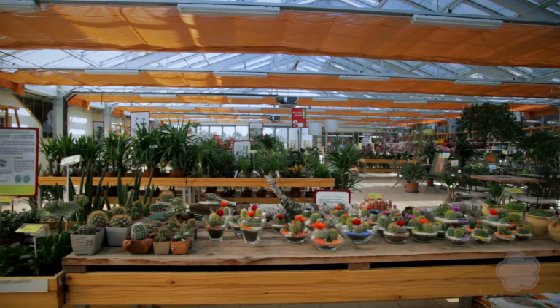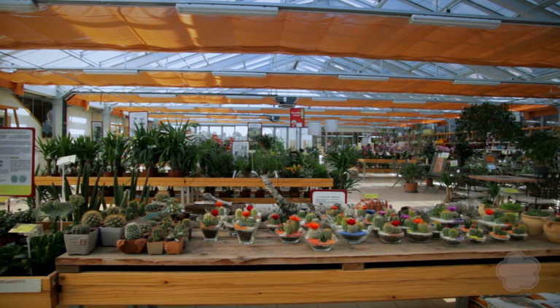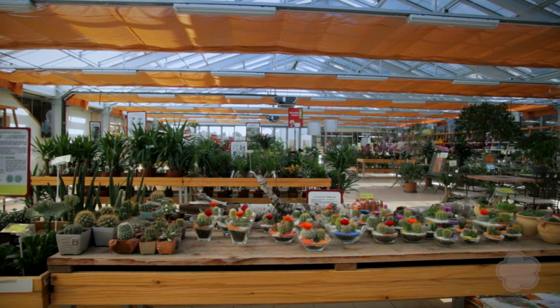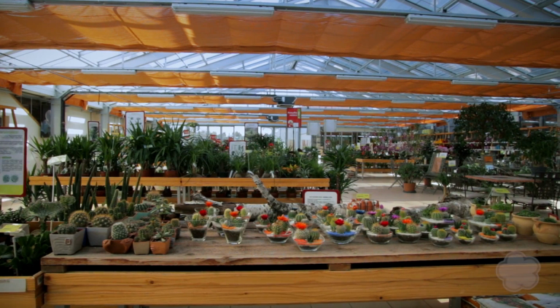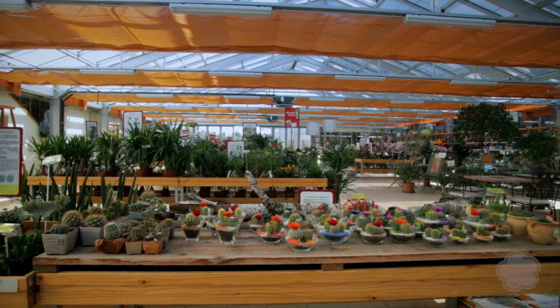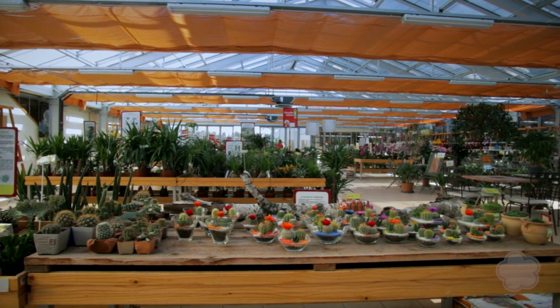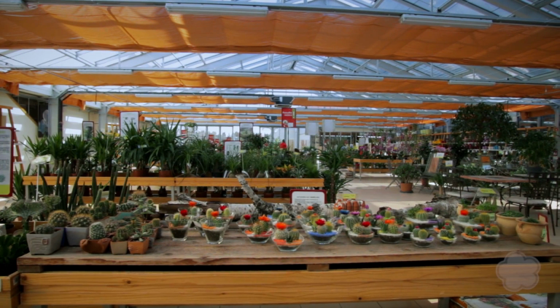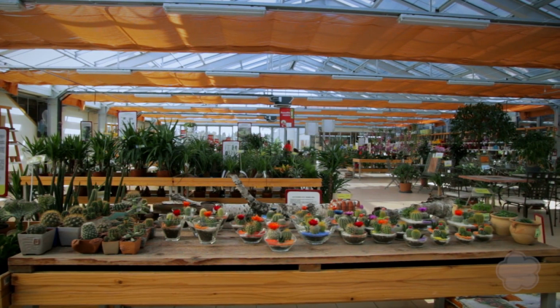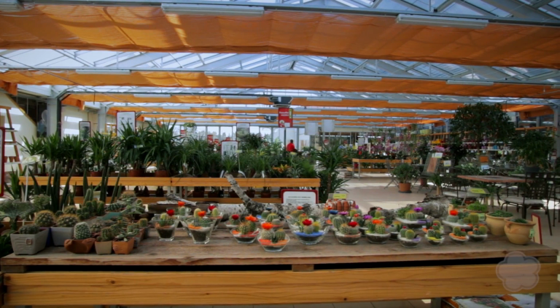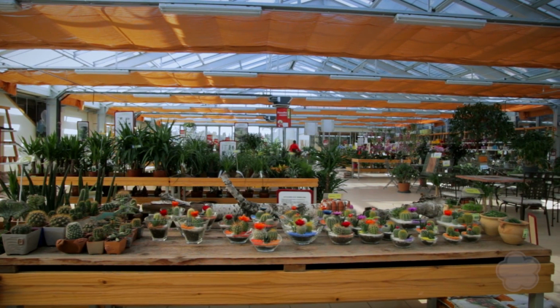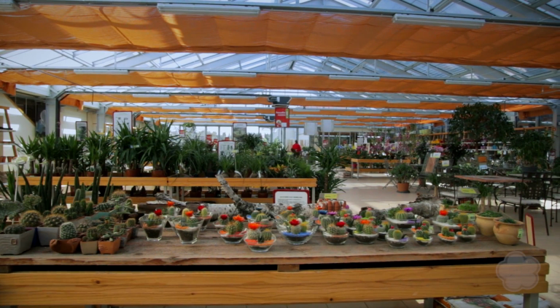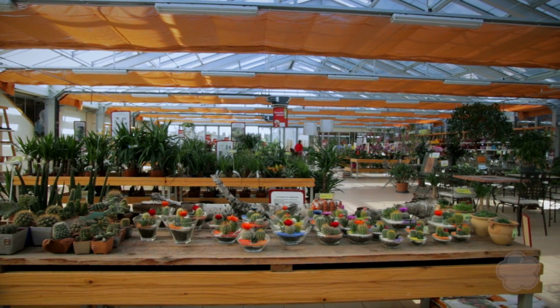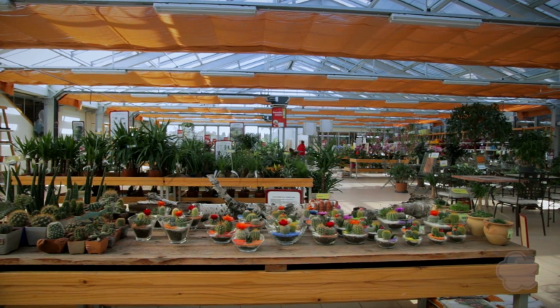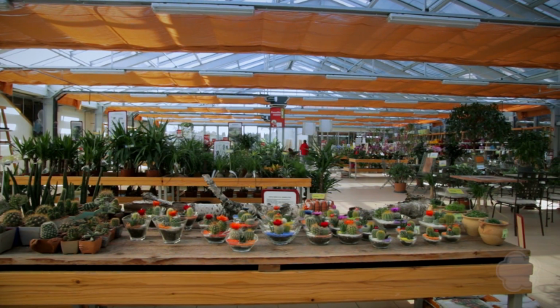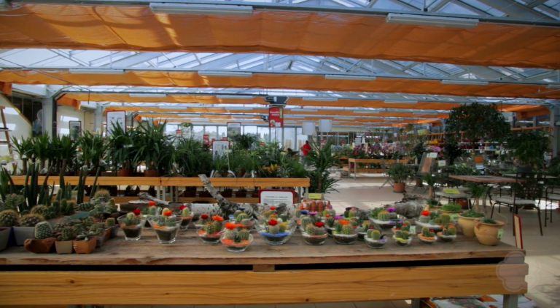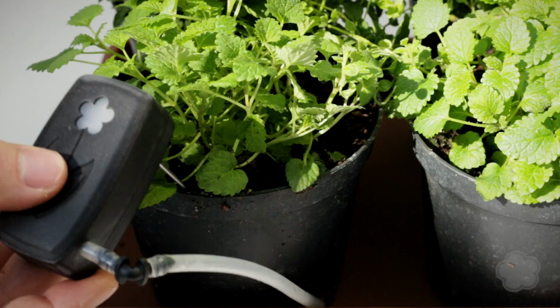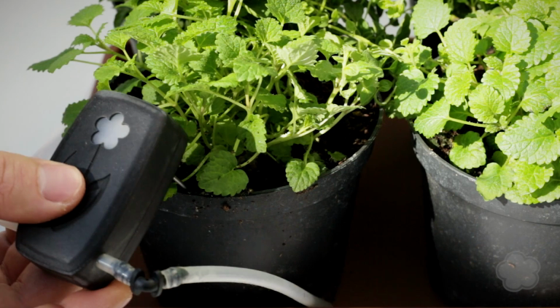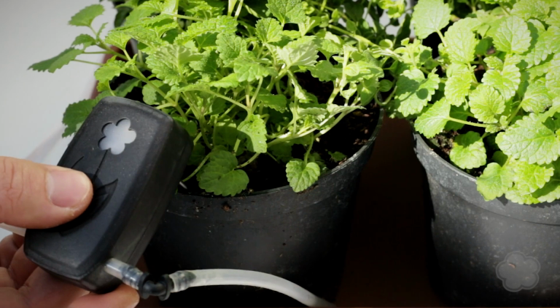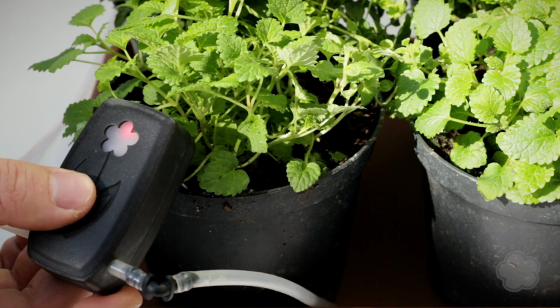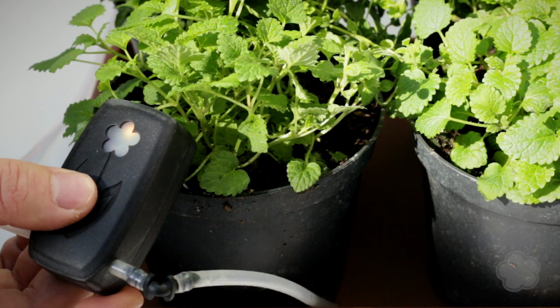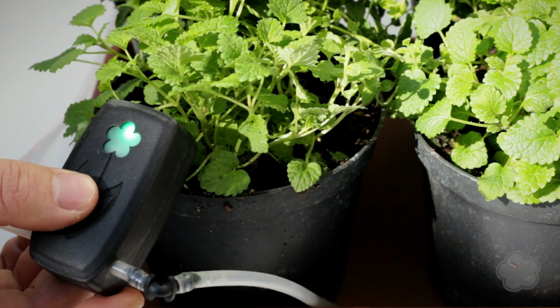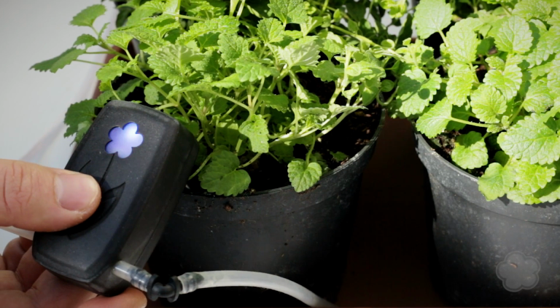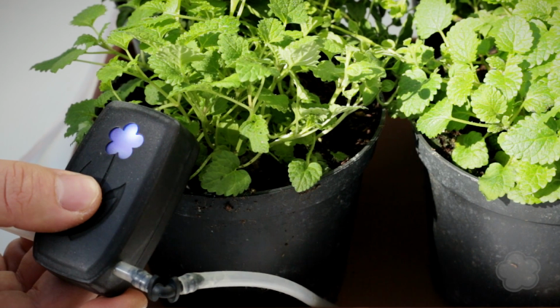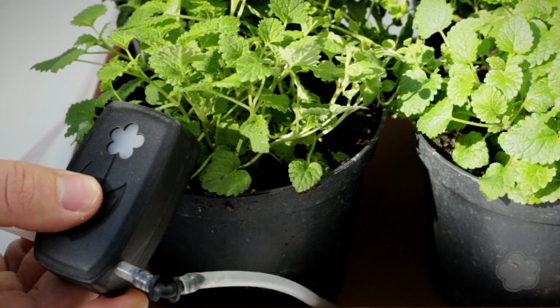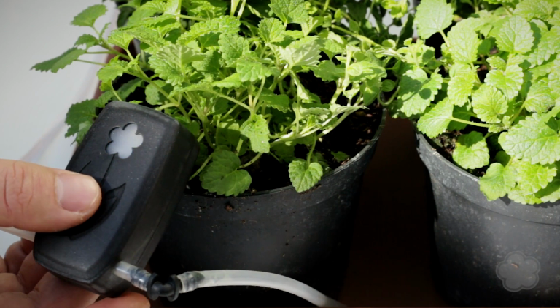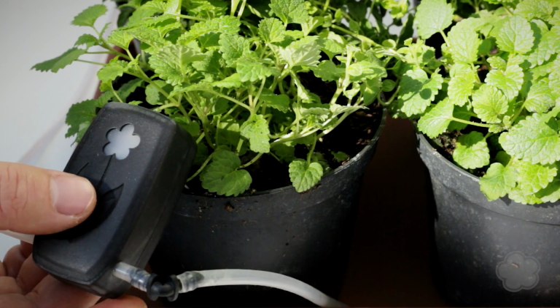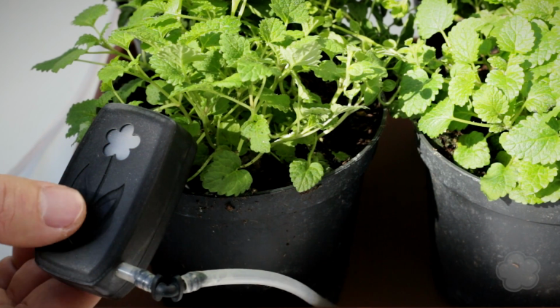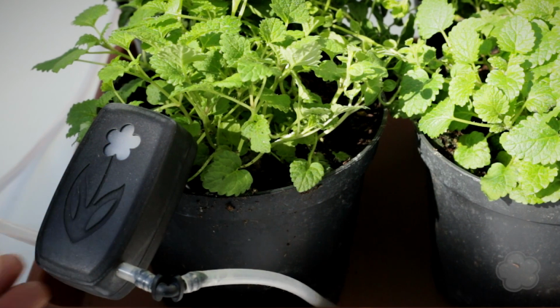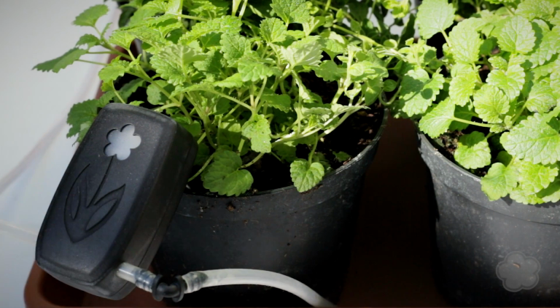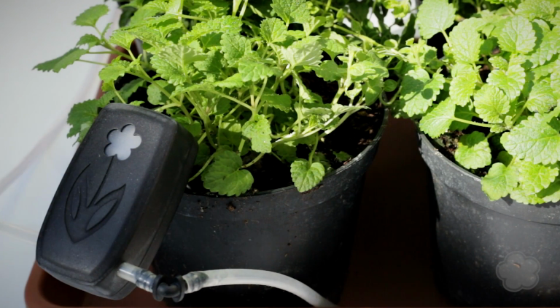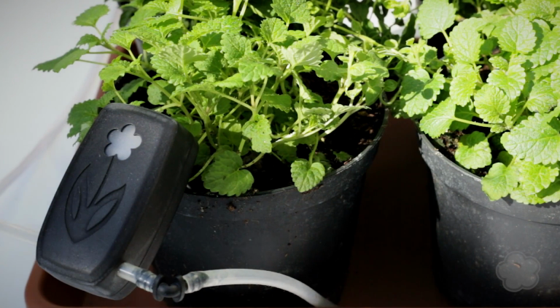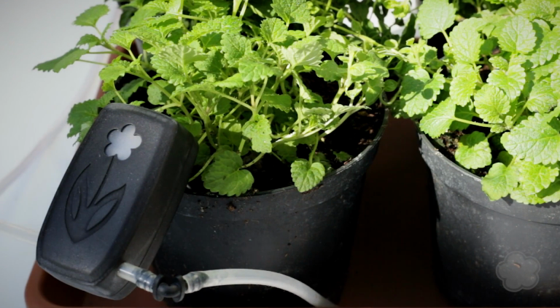Being able to auto detect water requirements of up to 30 liters, Daisy SI starts working the moment you plug it into the soil.